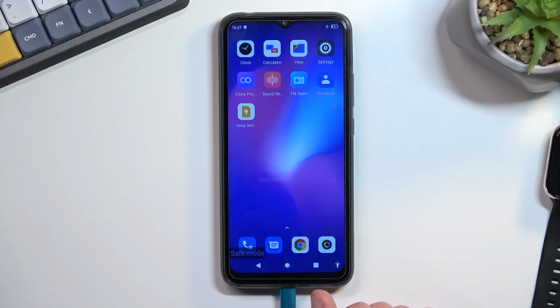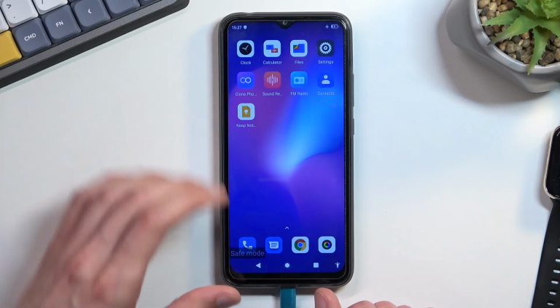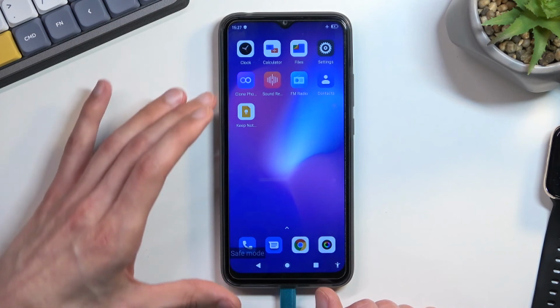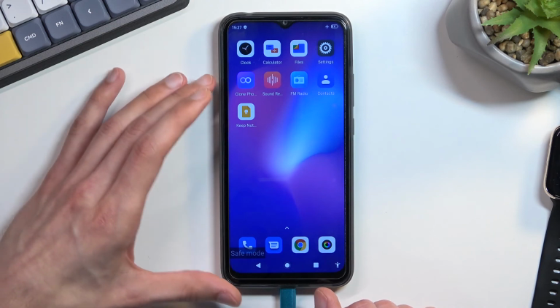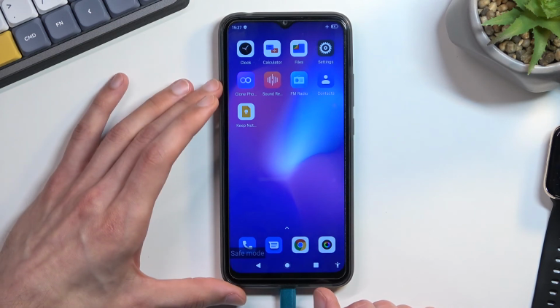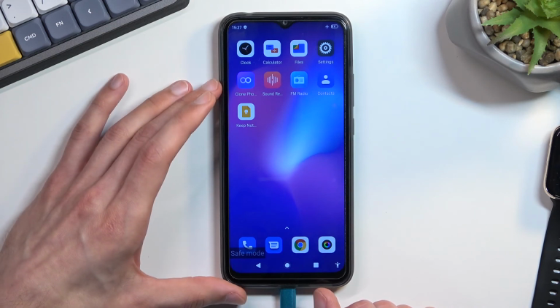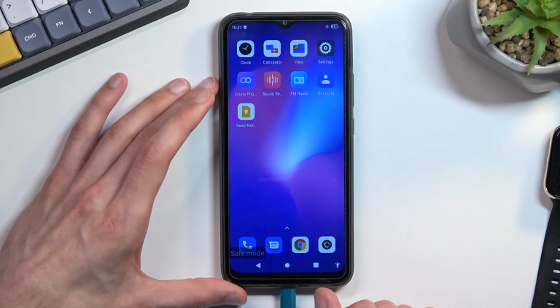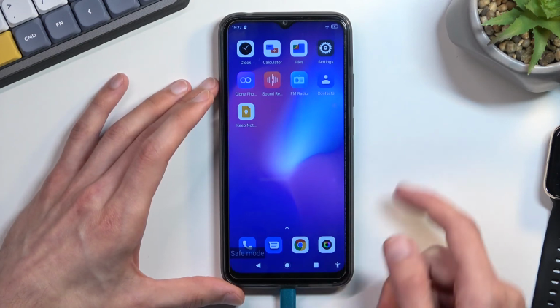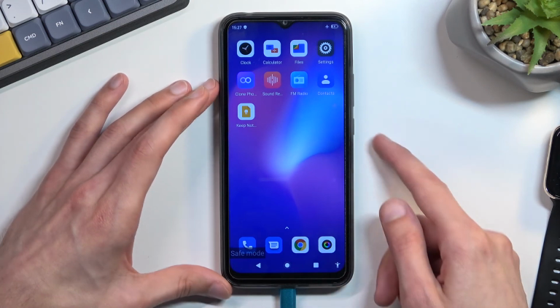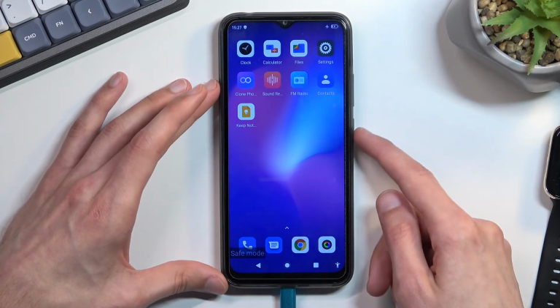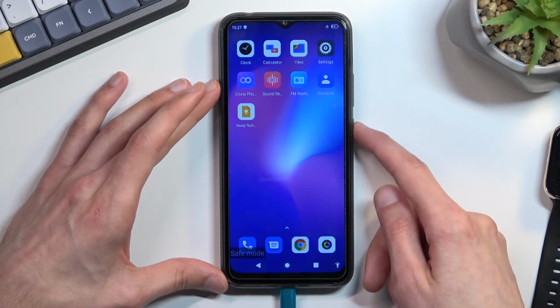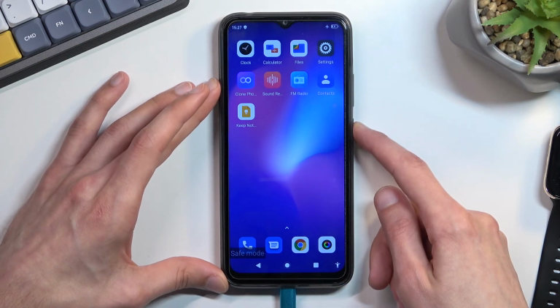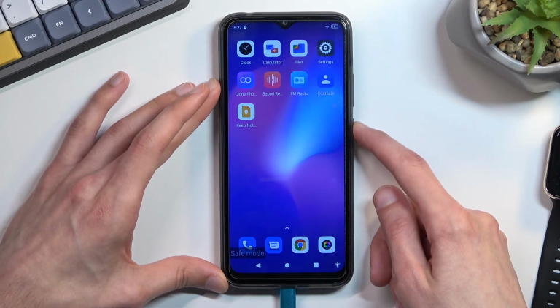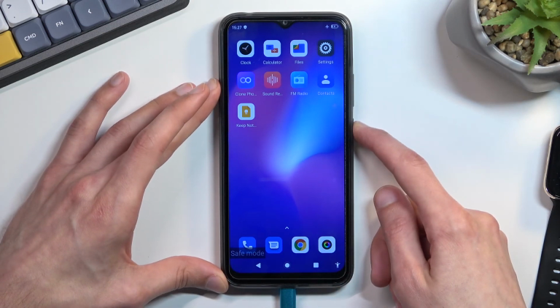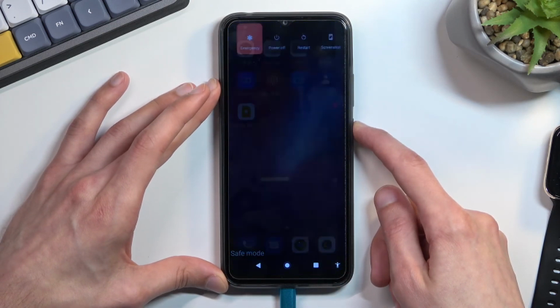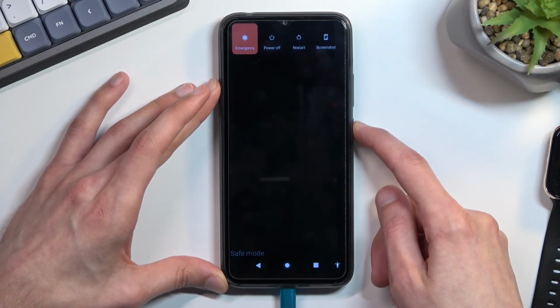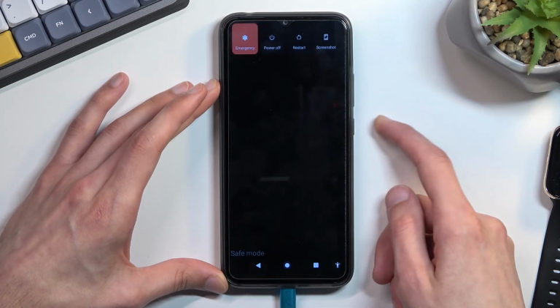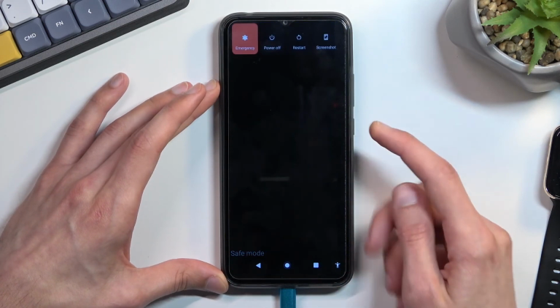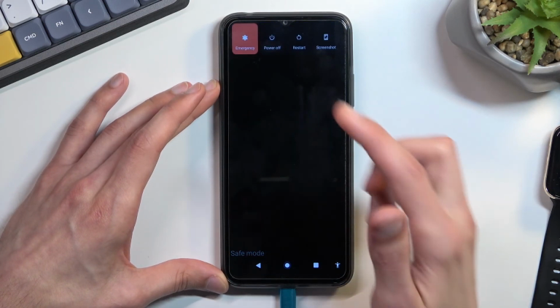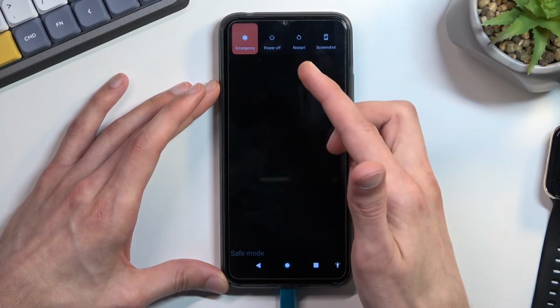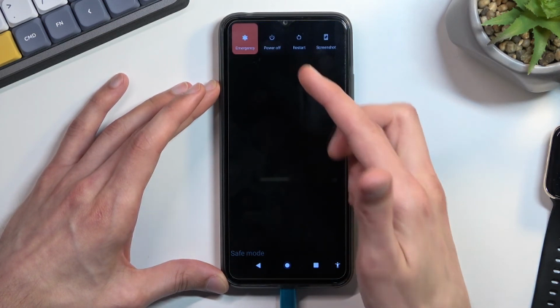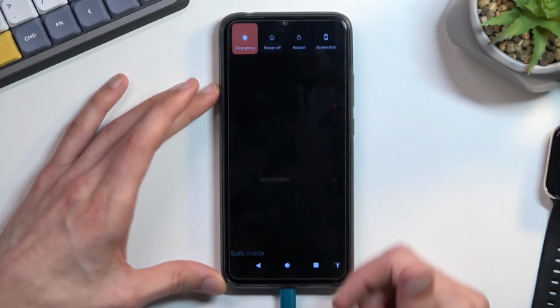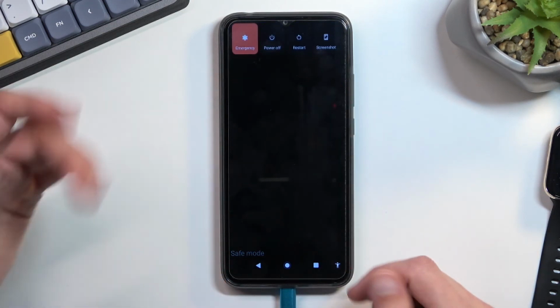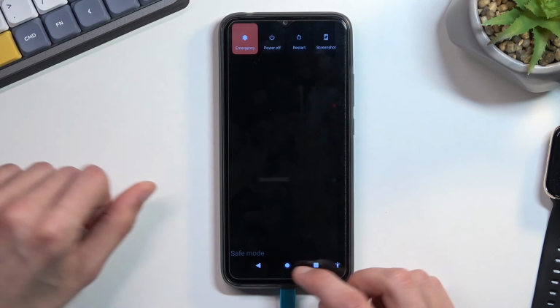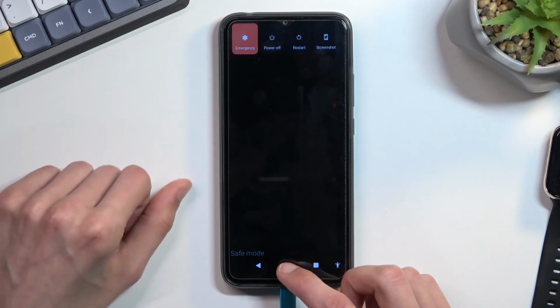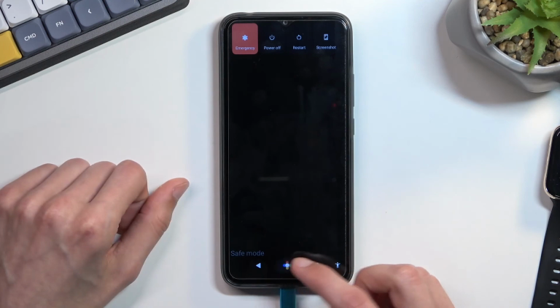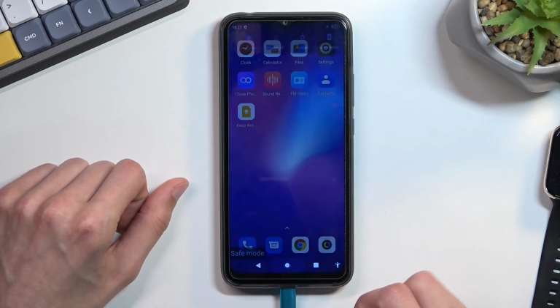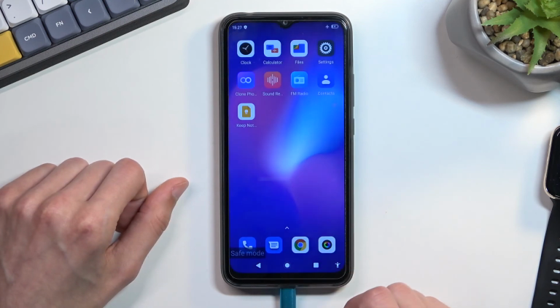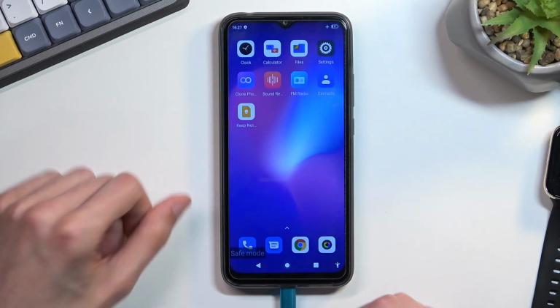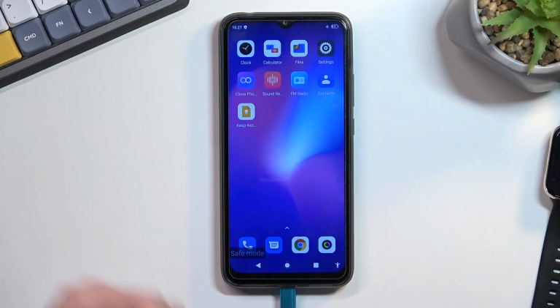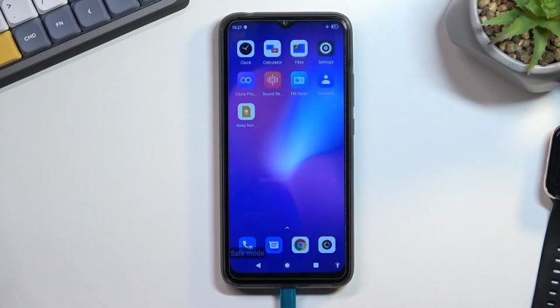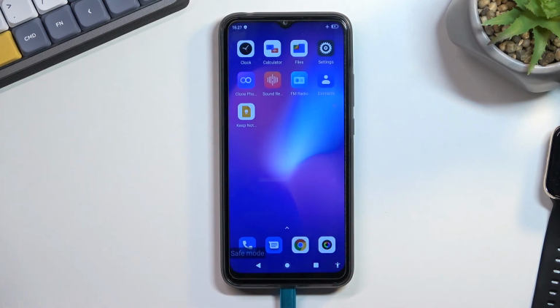Now to leave this mode, all you need to do is hold your power key and select restart. Once the device boots back up it will go back to normal mode.